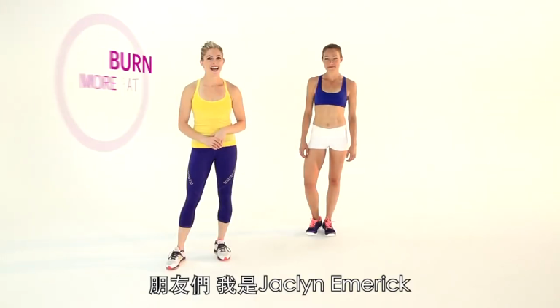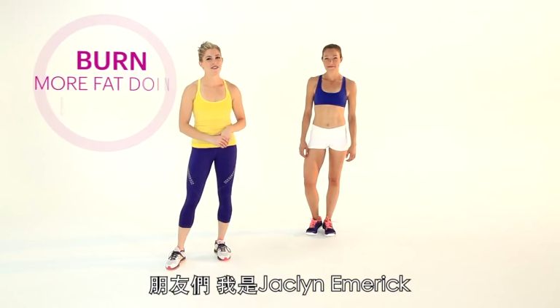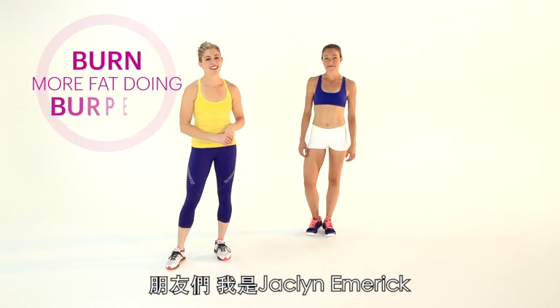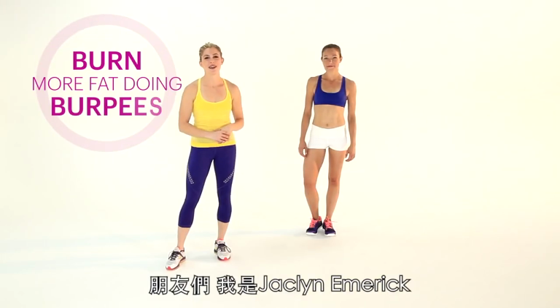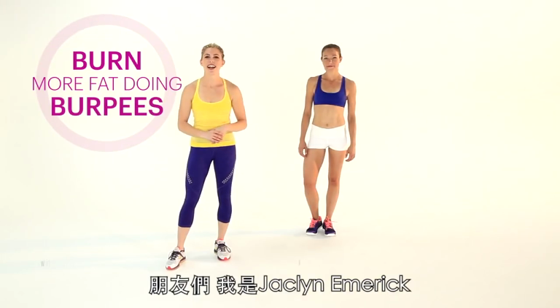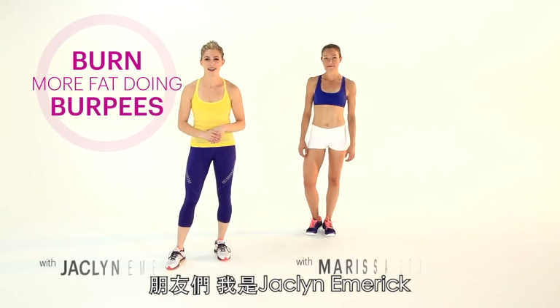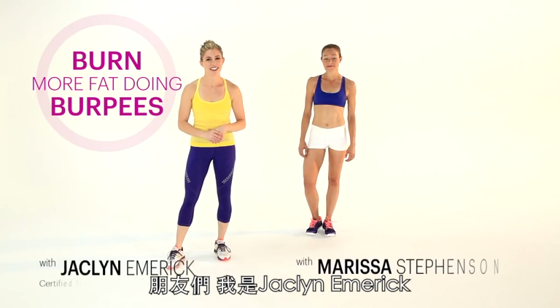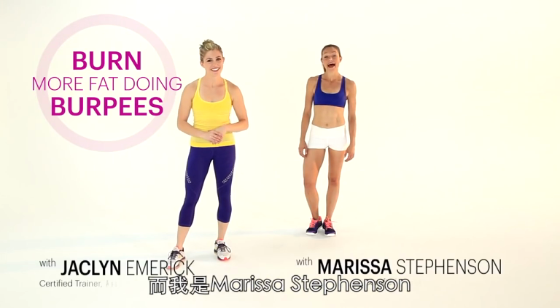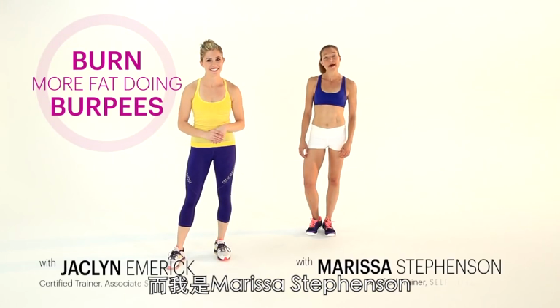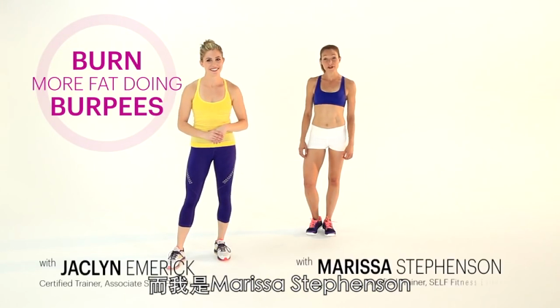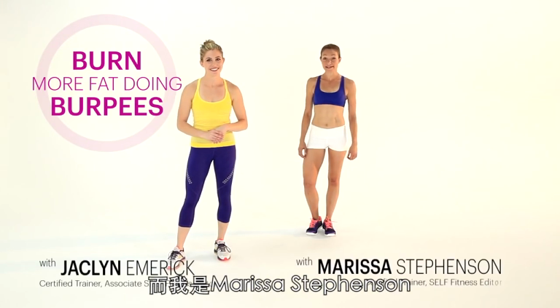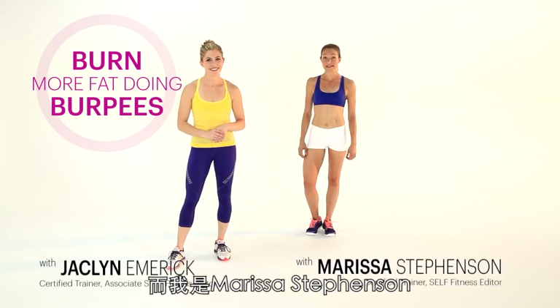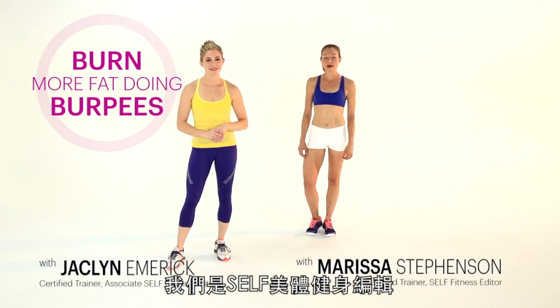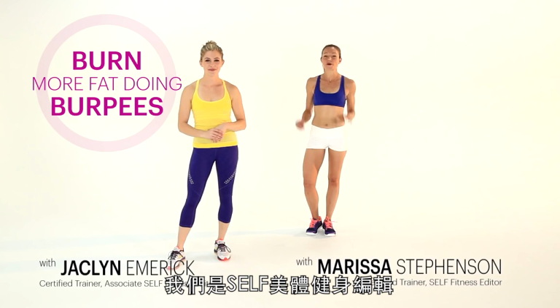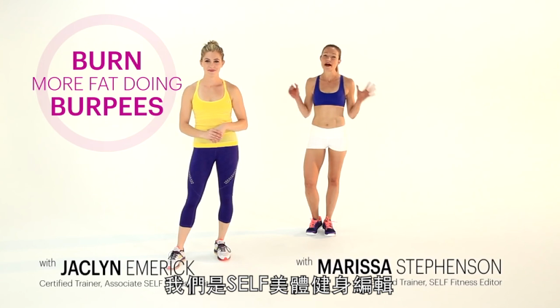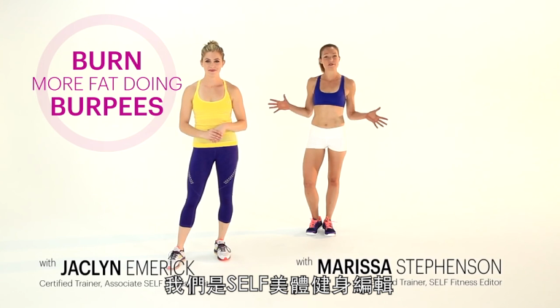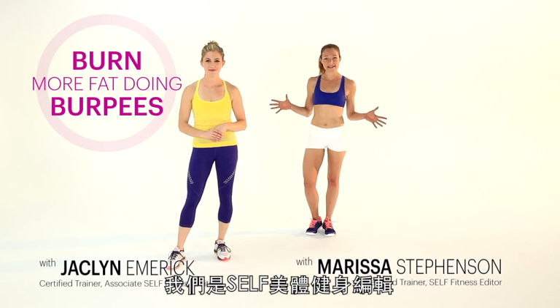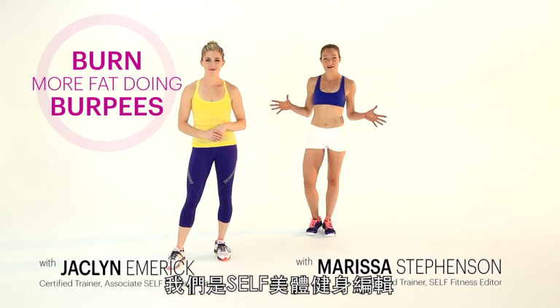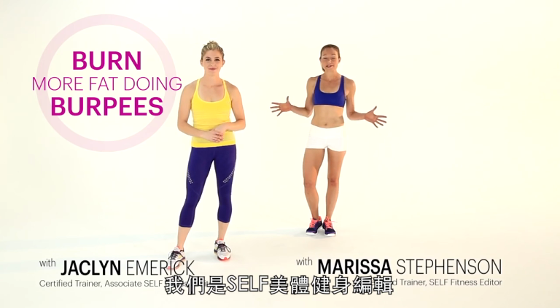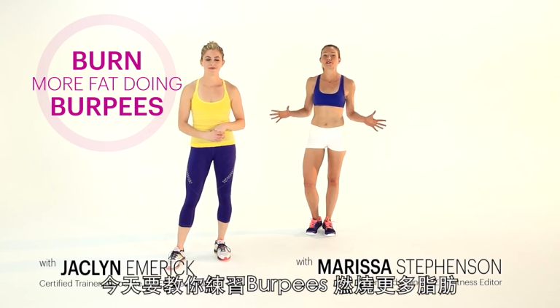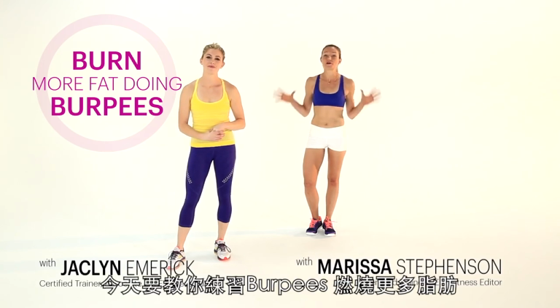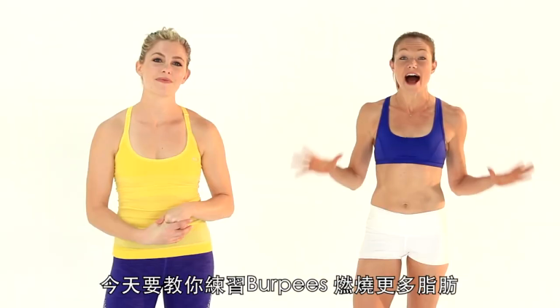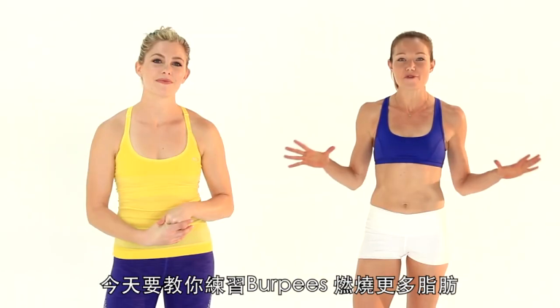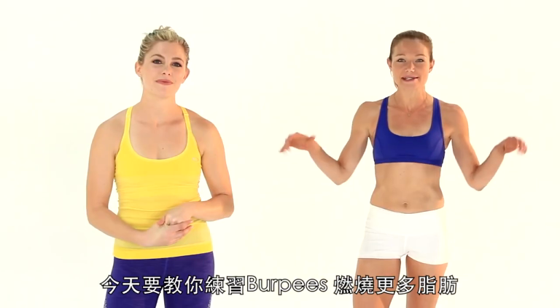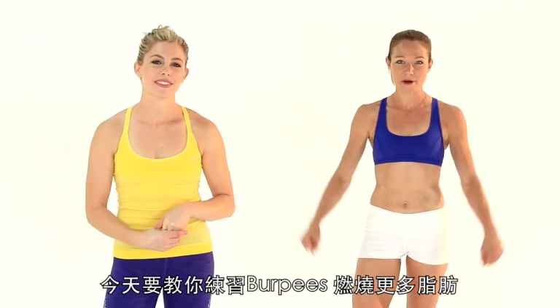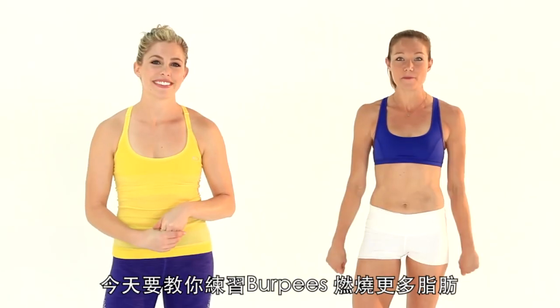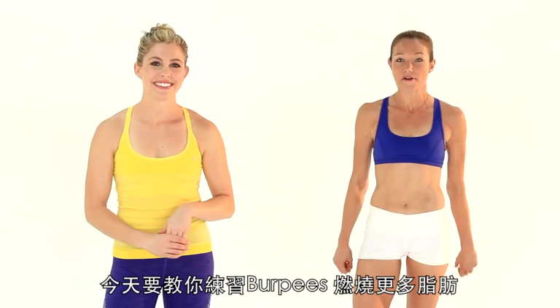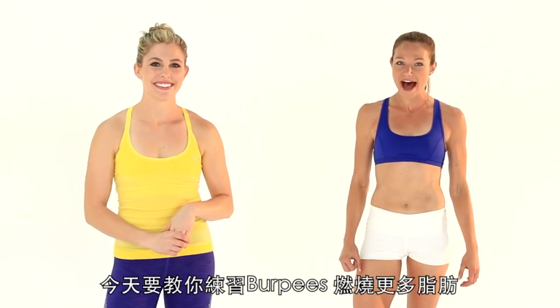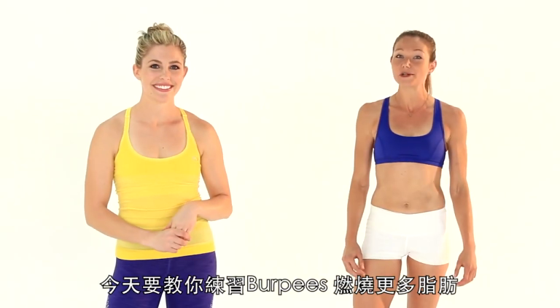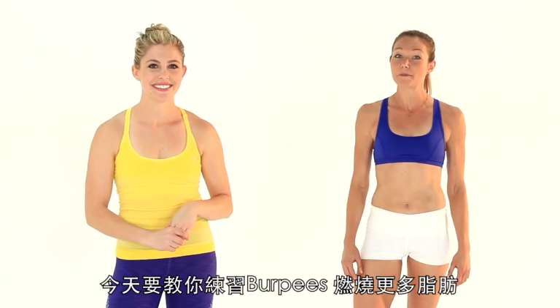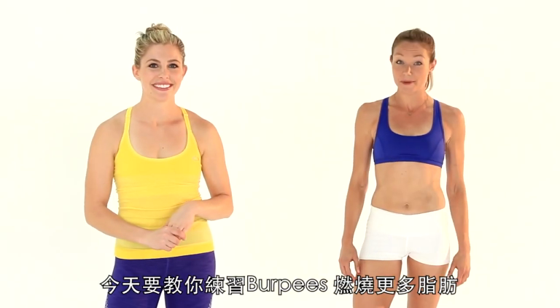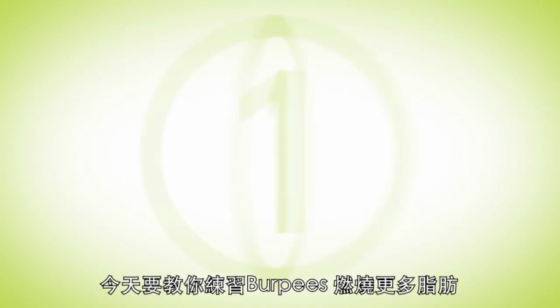Hi friends, I'm Jacqueline Emmerich. And I'm Marissa Stevenson and we're CELS Fitness Editors here to show you five ways to burn more fat doing burpees.